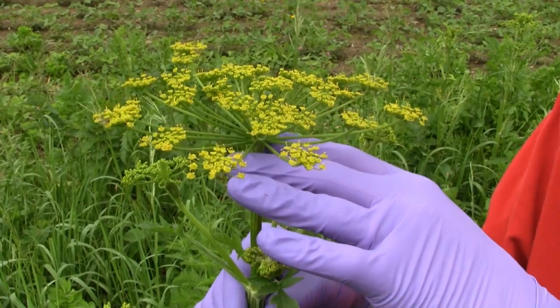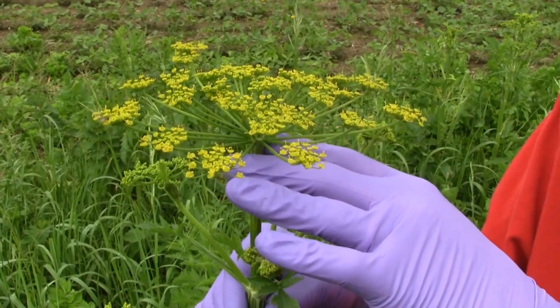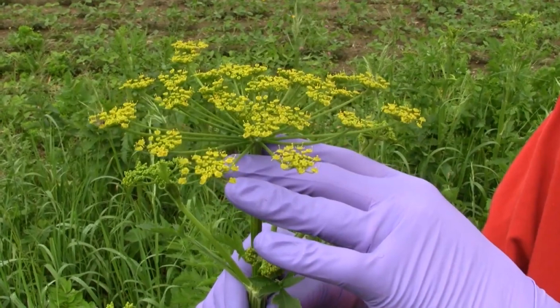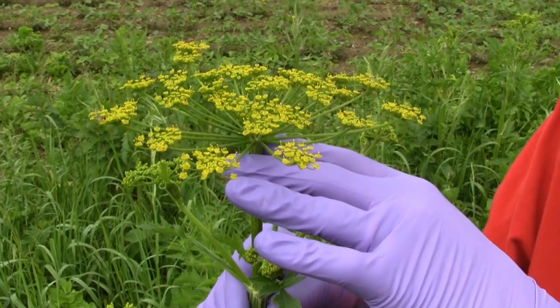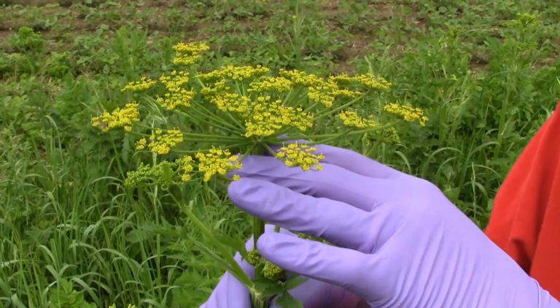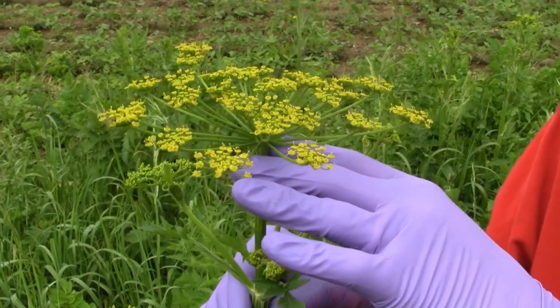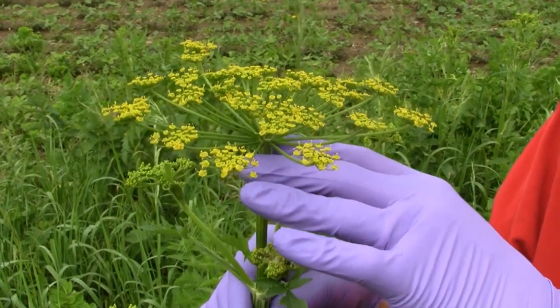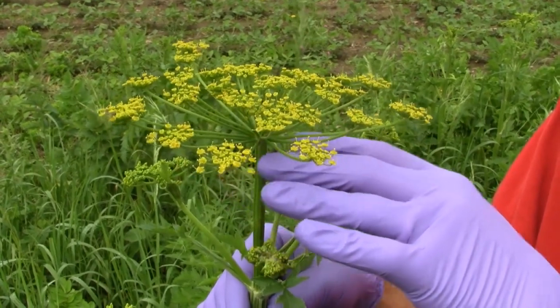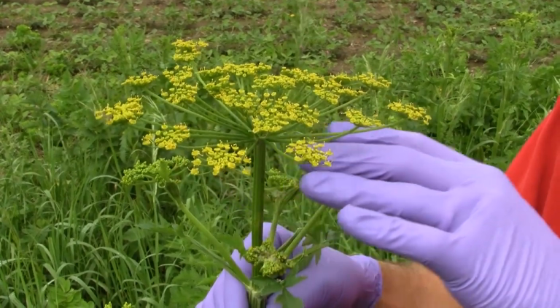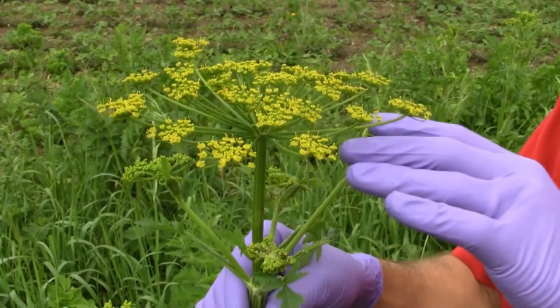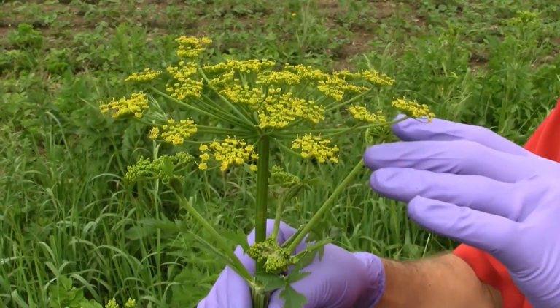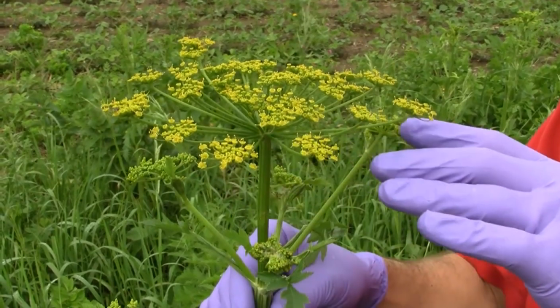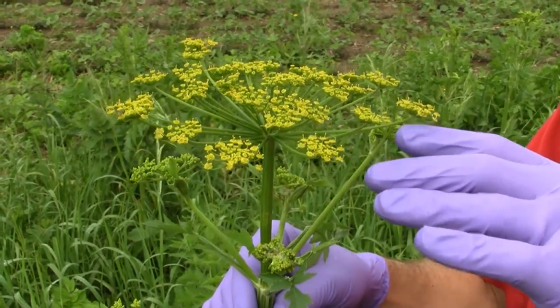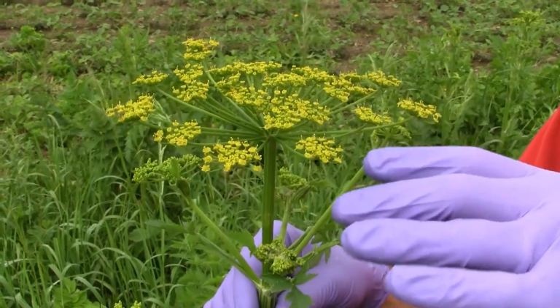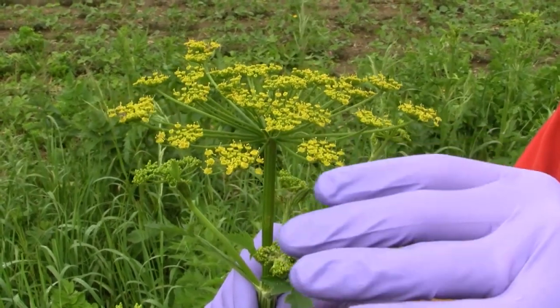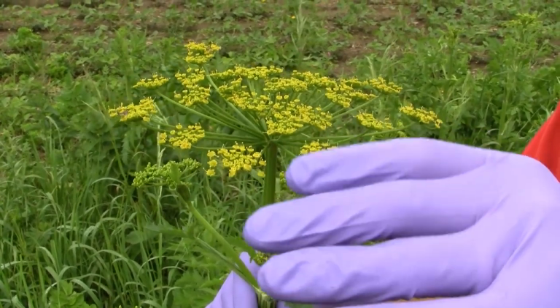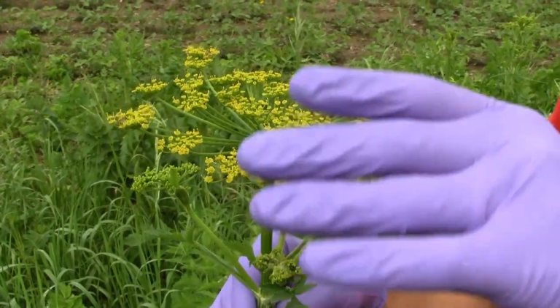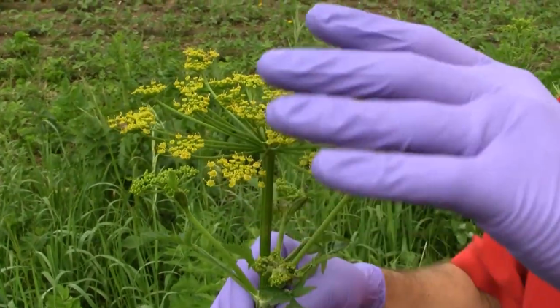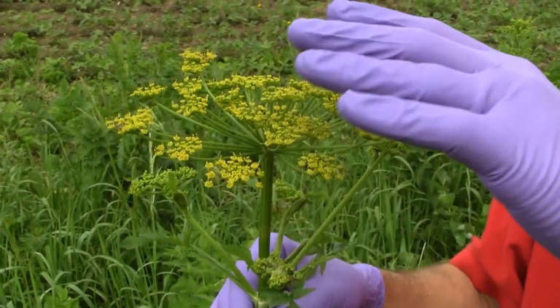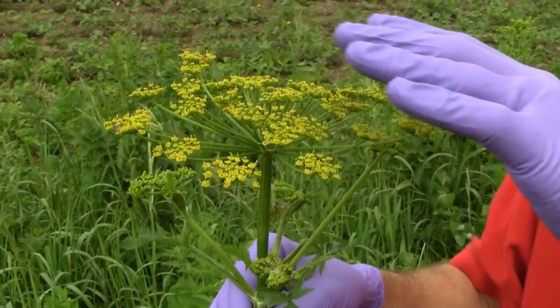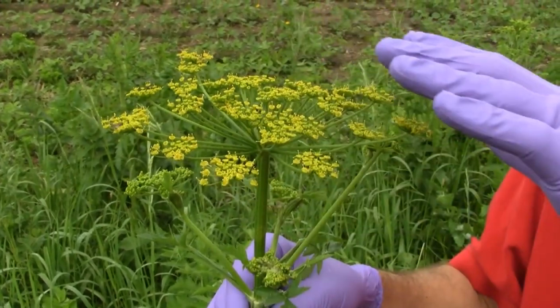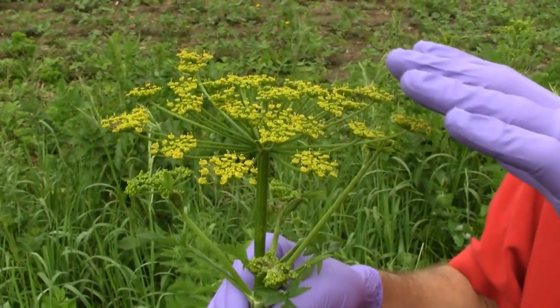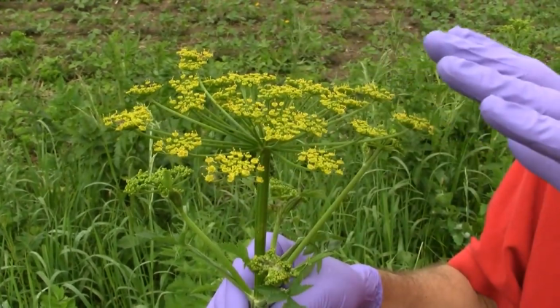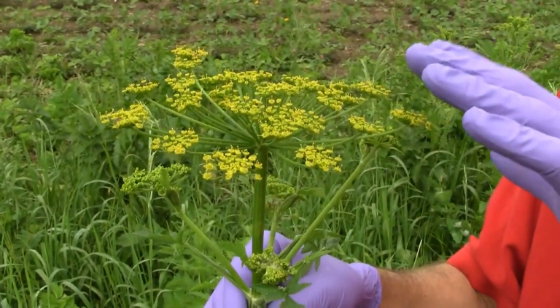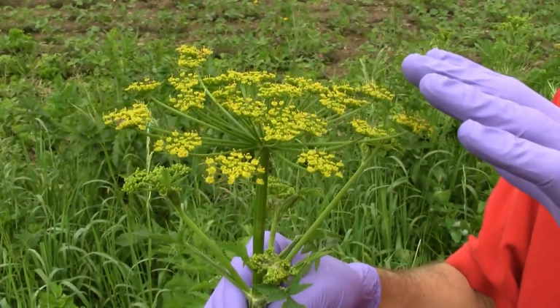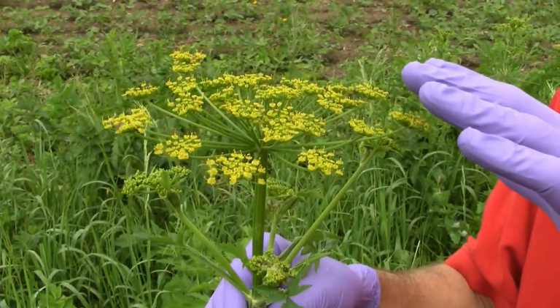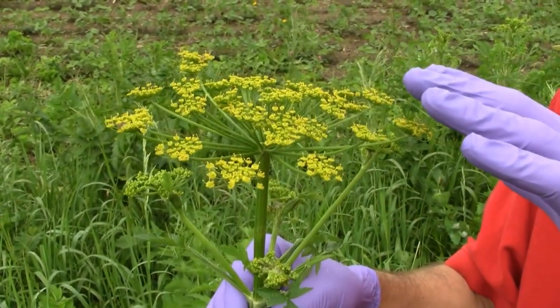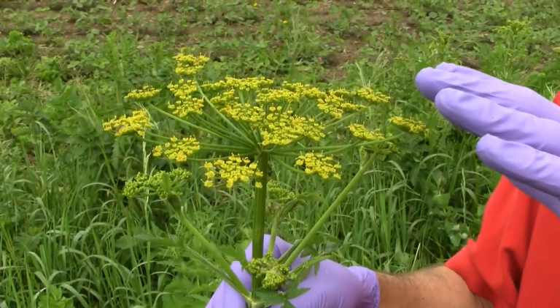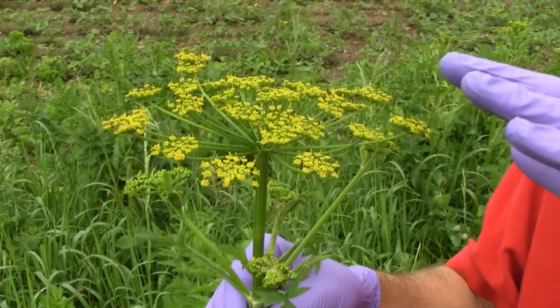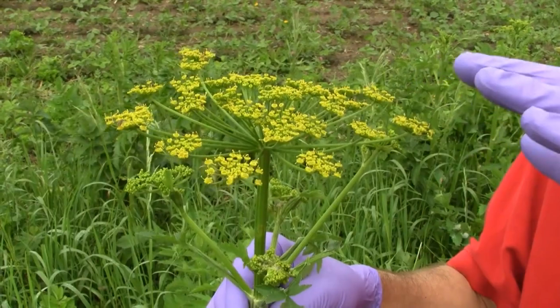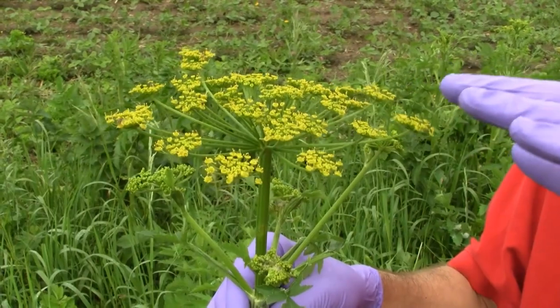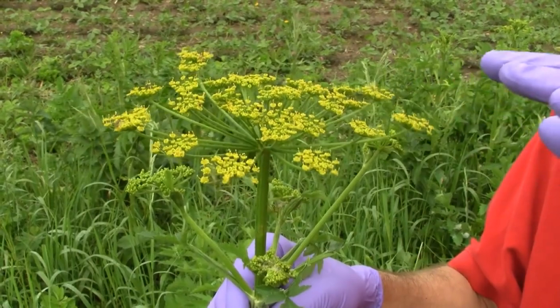As we see here, these plants are just starting to flower. They will continue to flower throughout much of the middle of the summer.